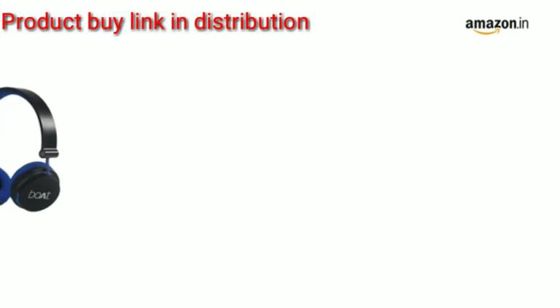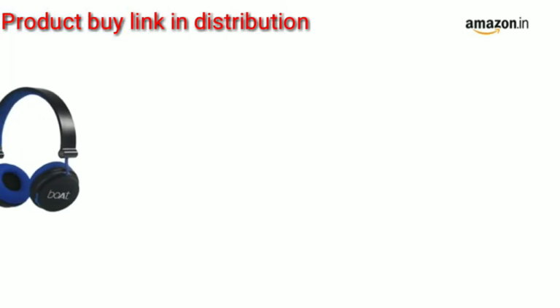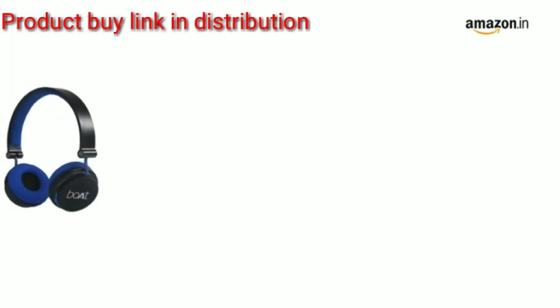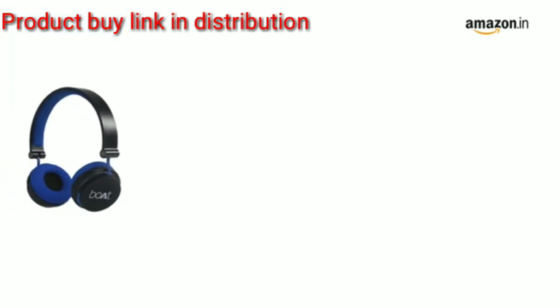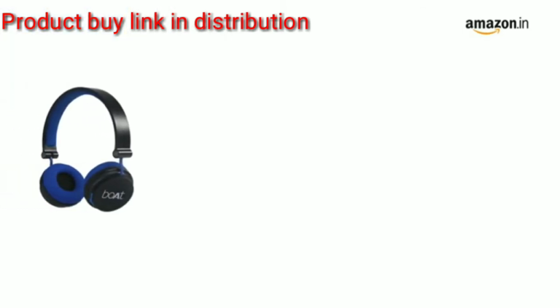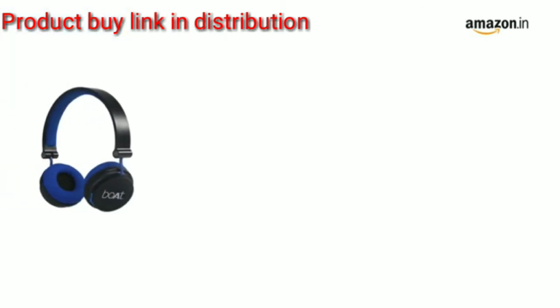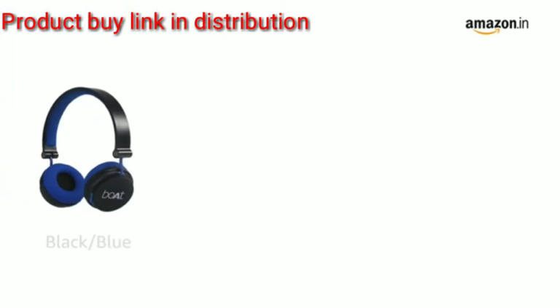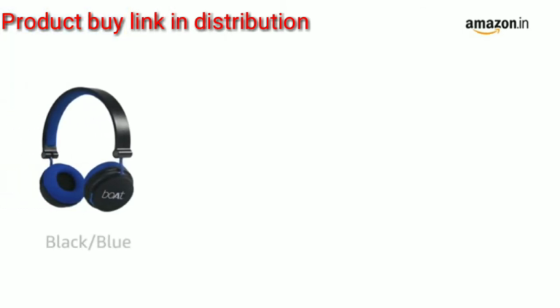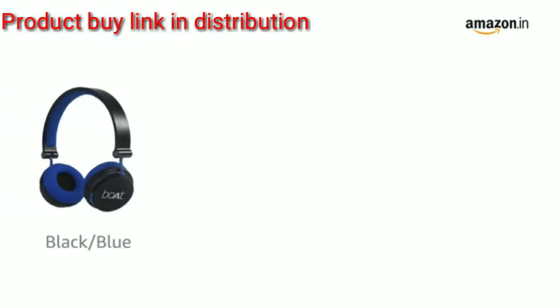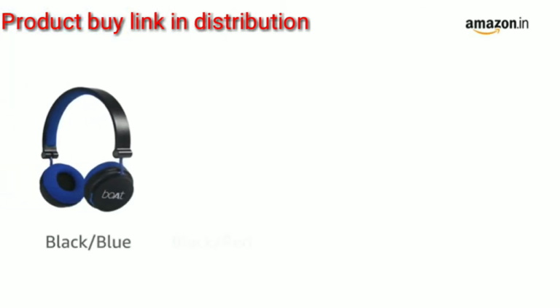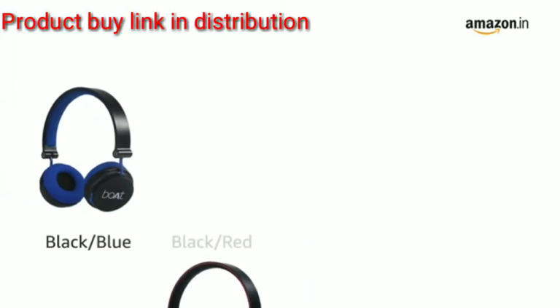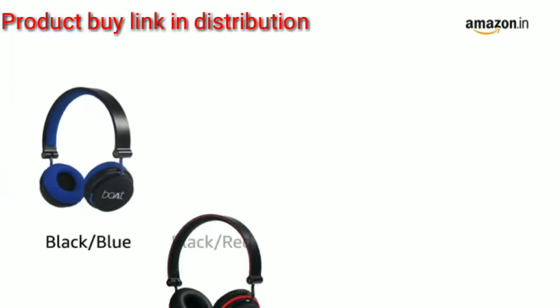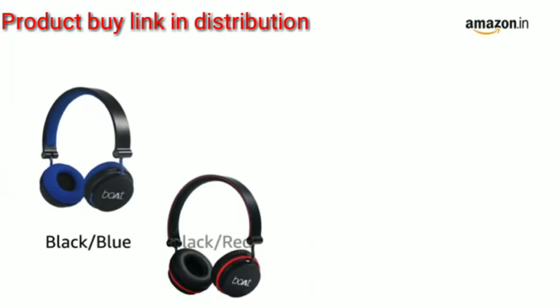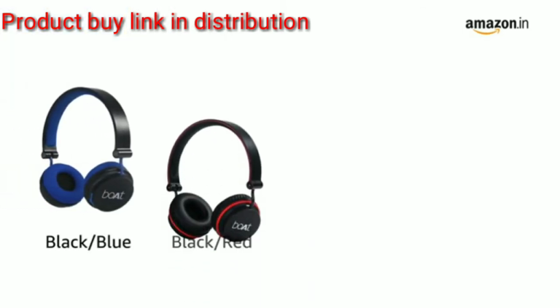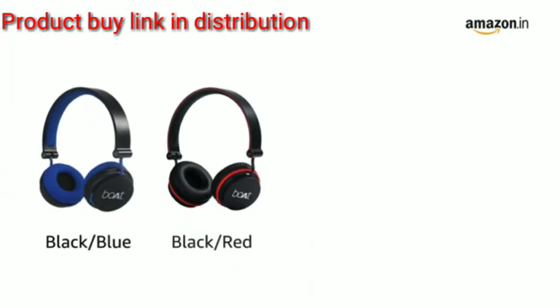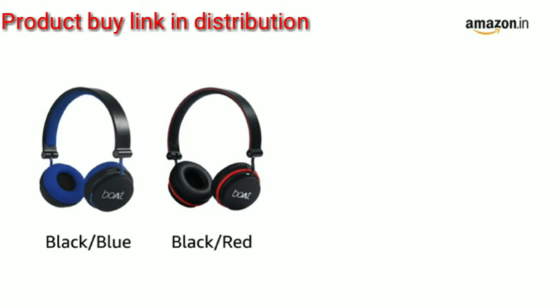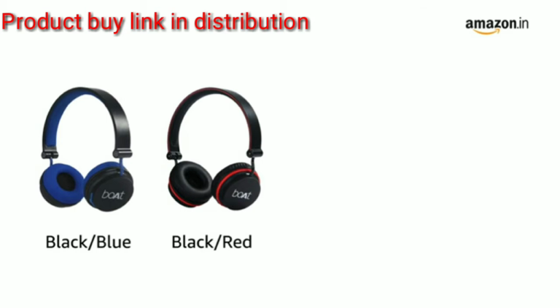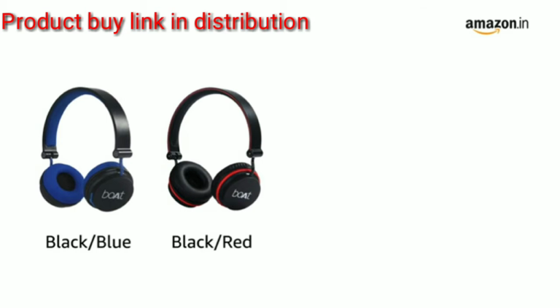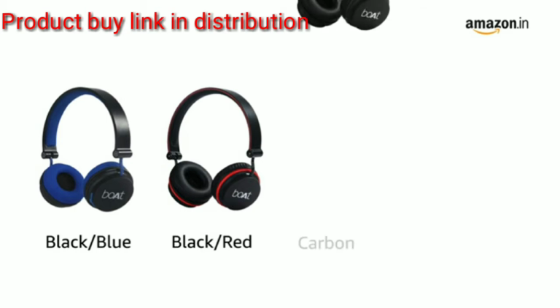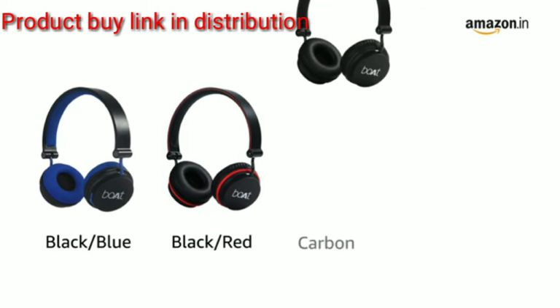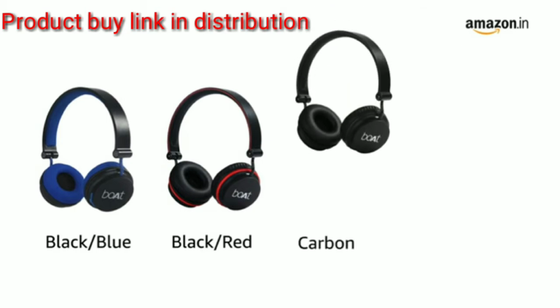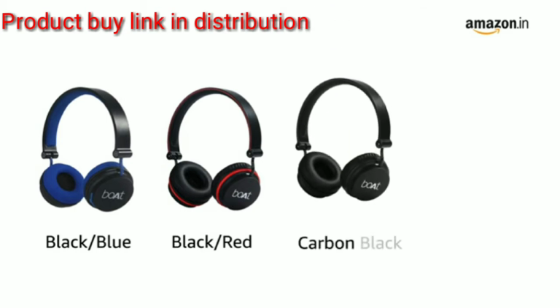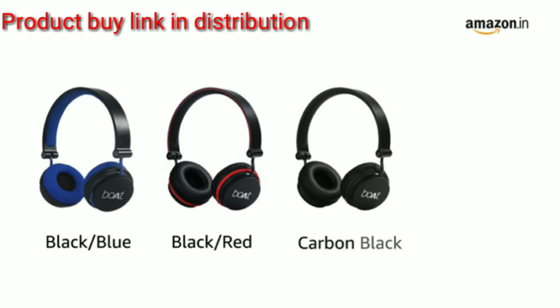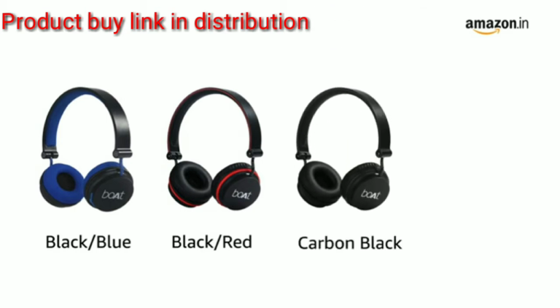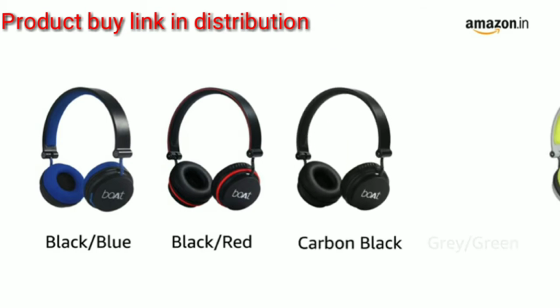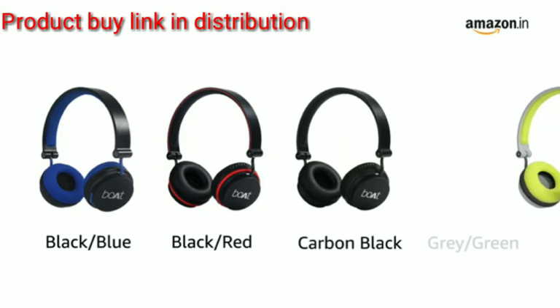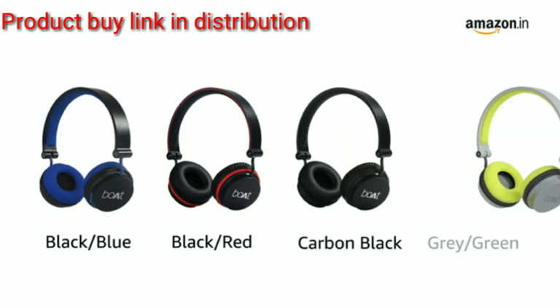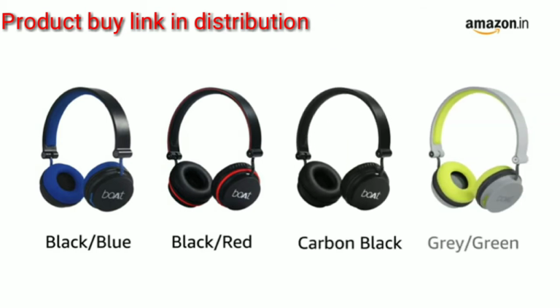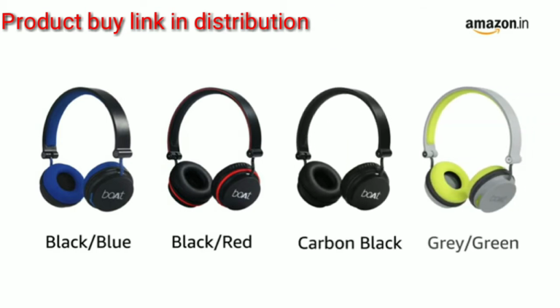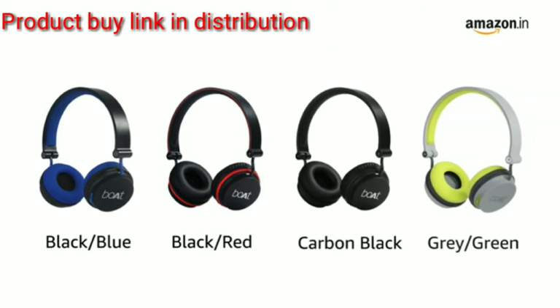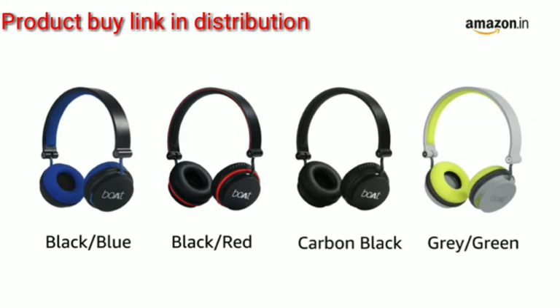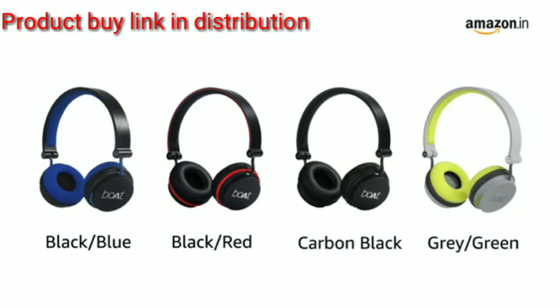The headphone is available in black-blue, black-red, carbon-black, and grey-green color variants.